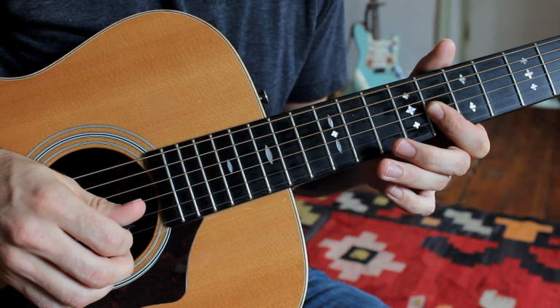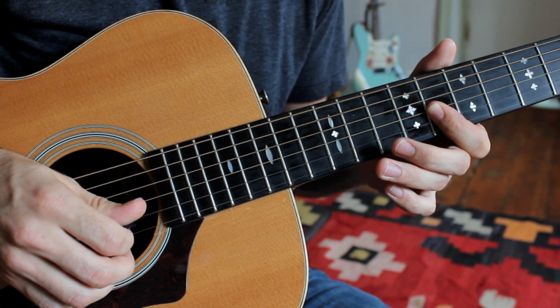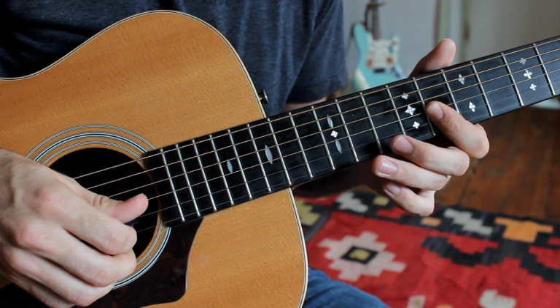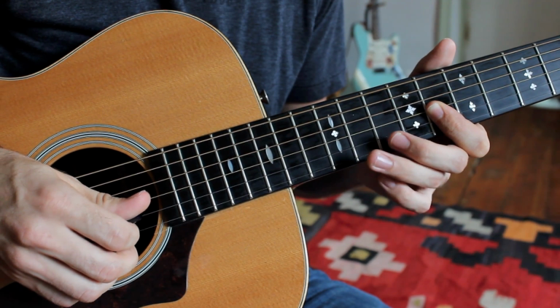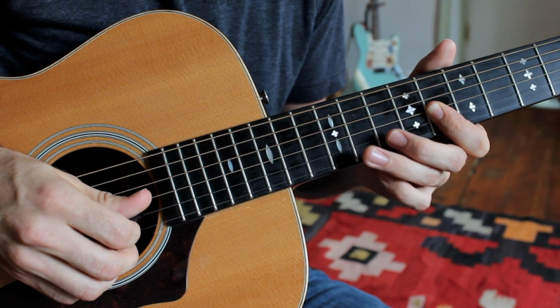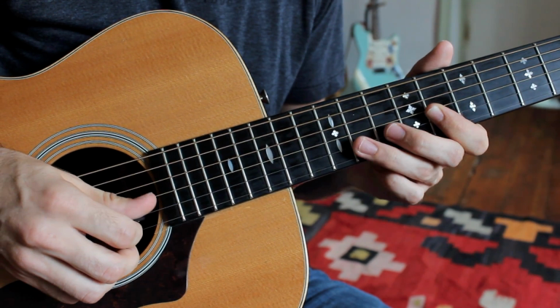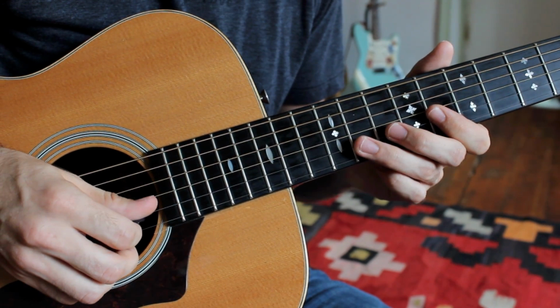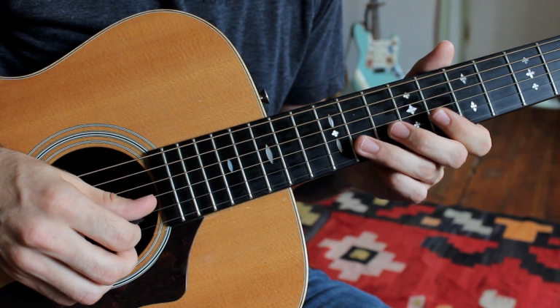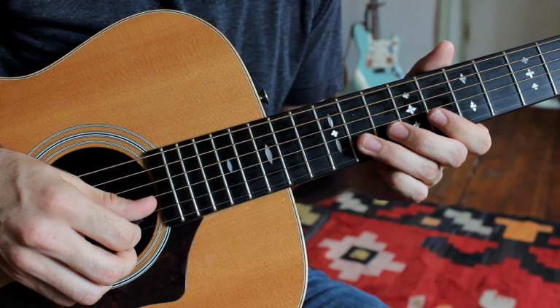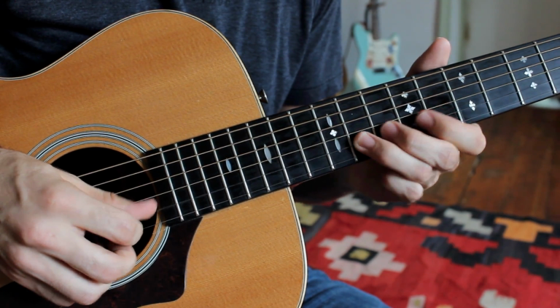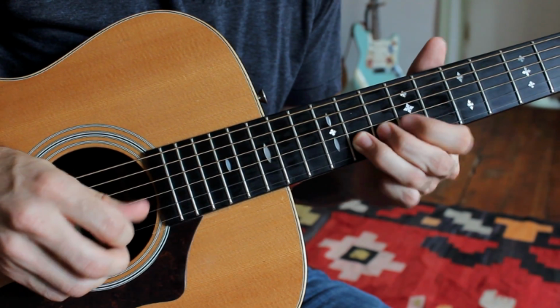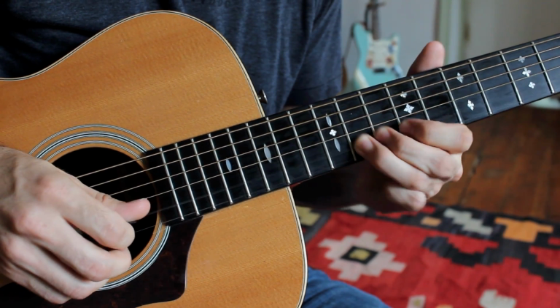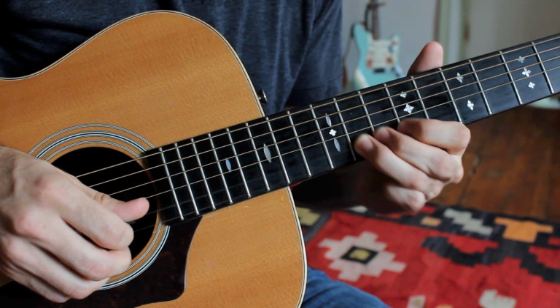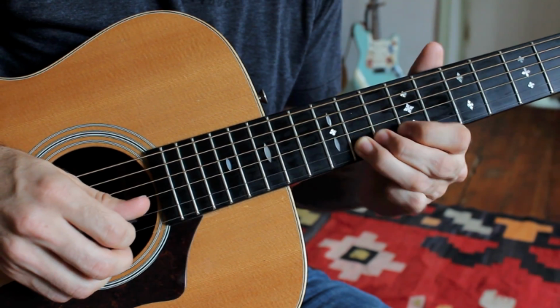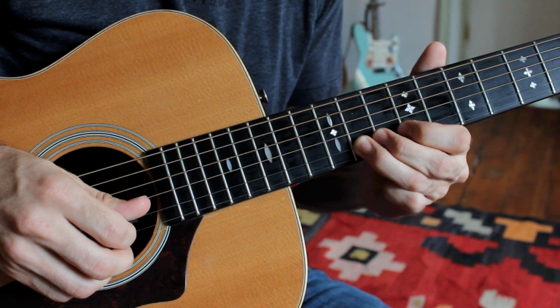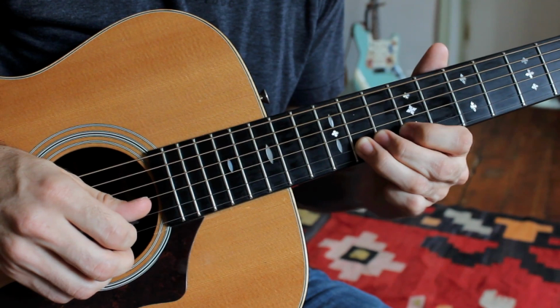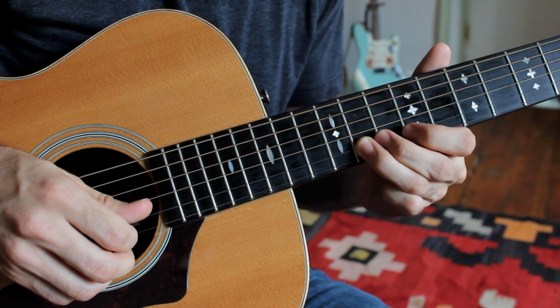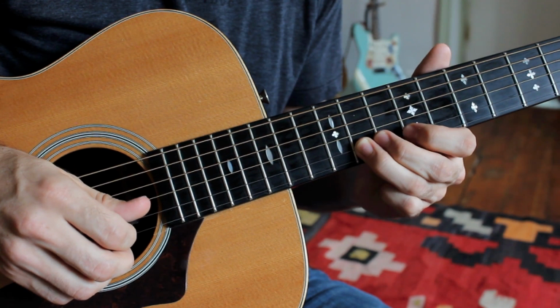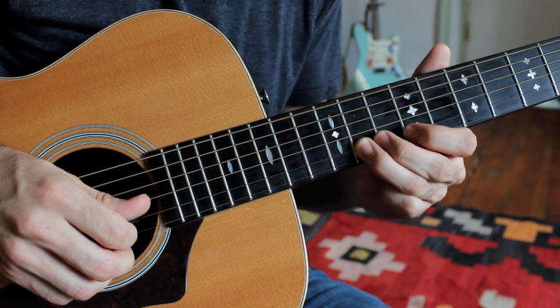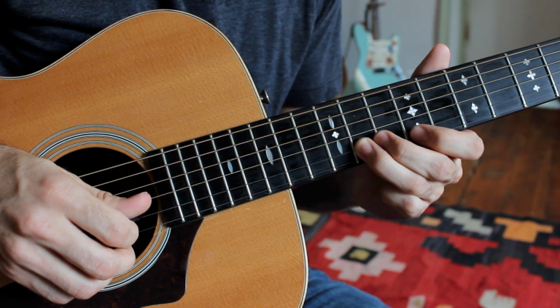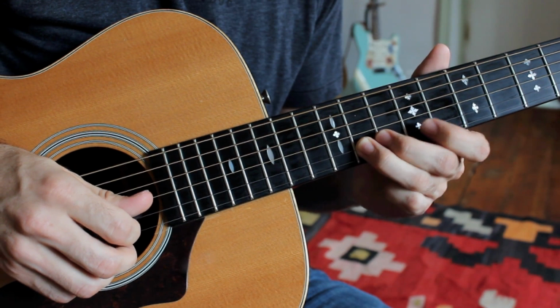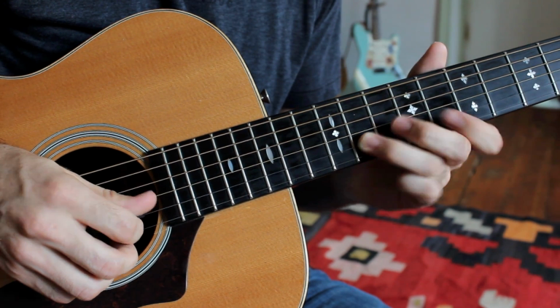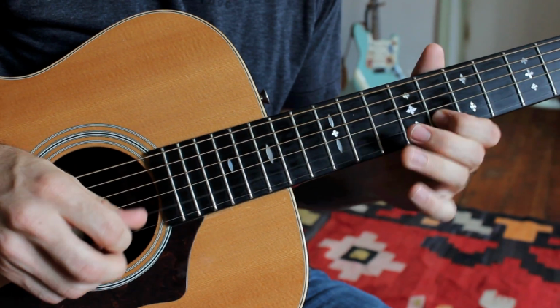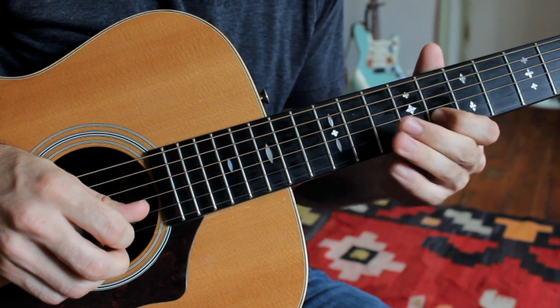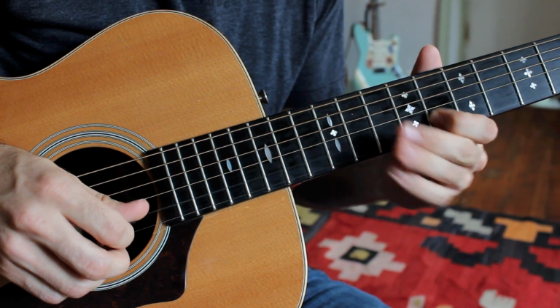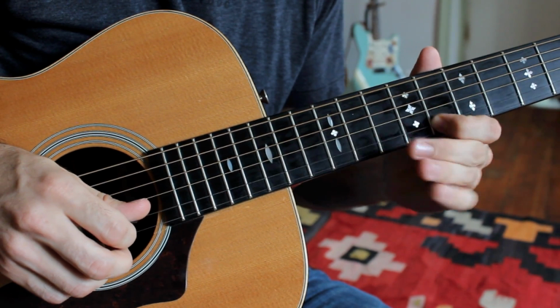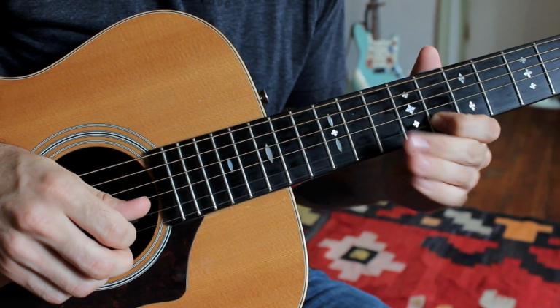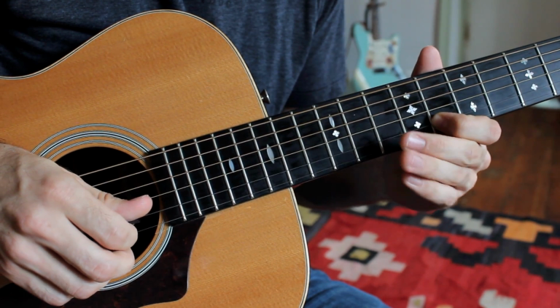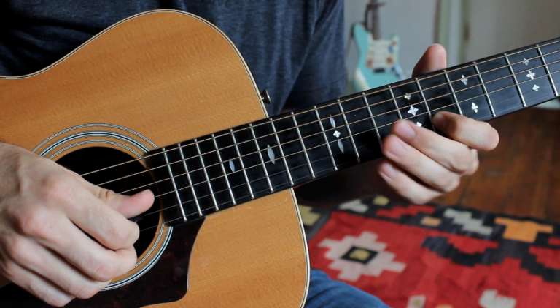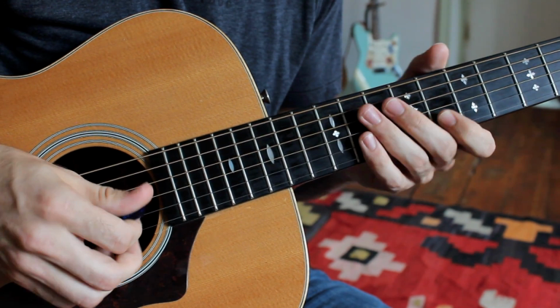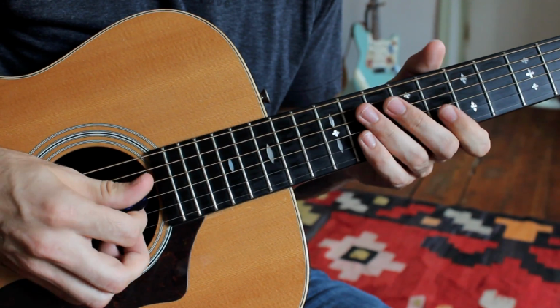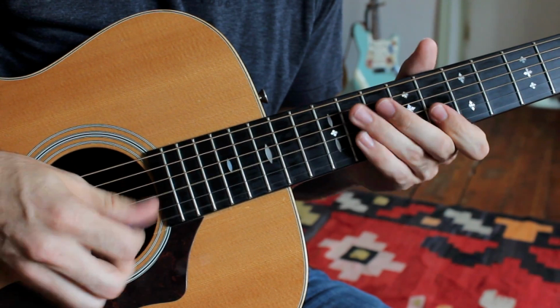Next, I'm going to the 11th fret of the B string, then down to the eighth fret. So far we have this.